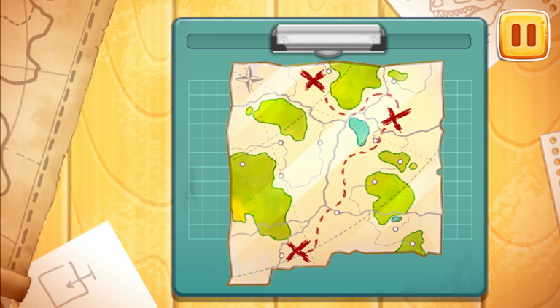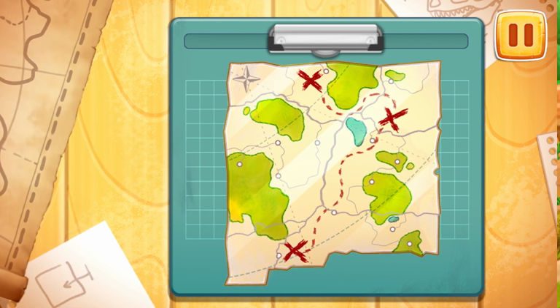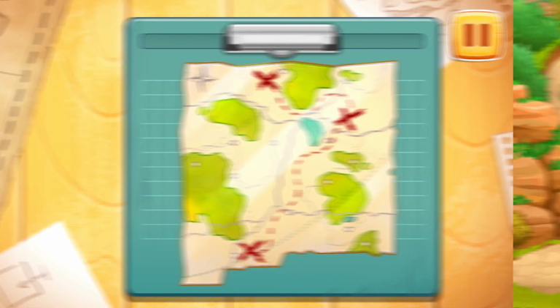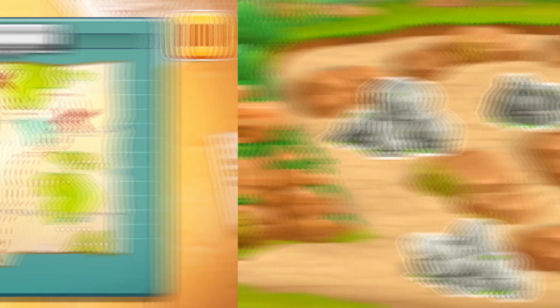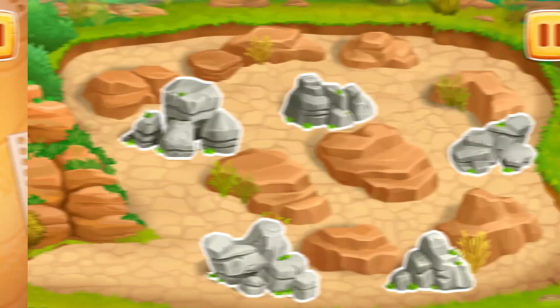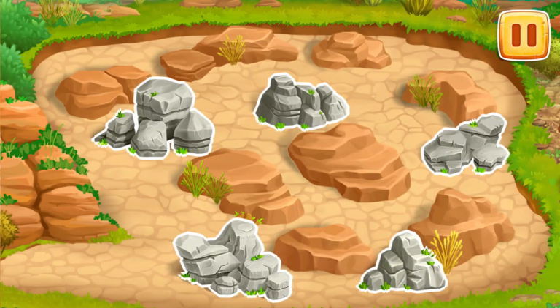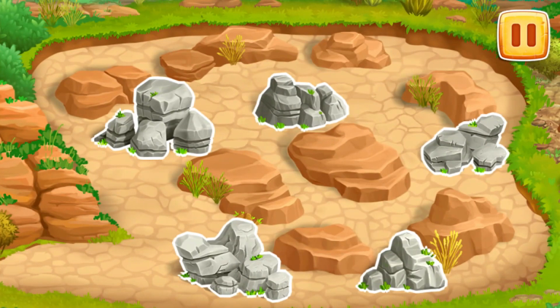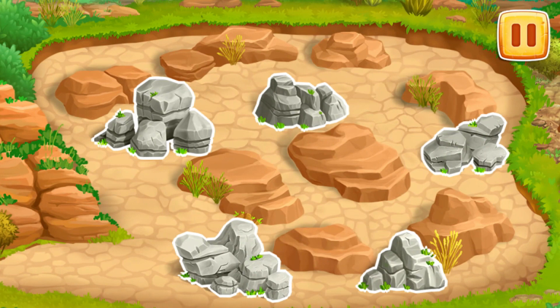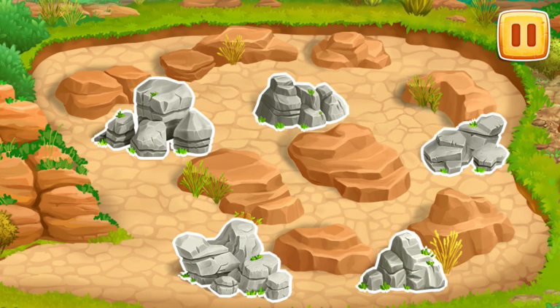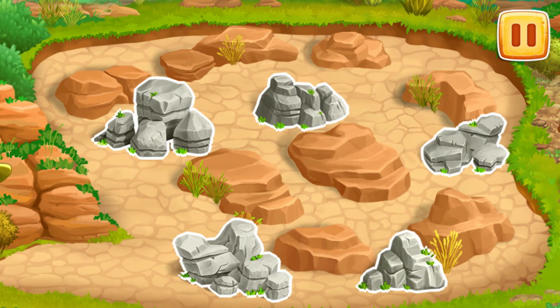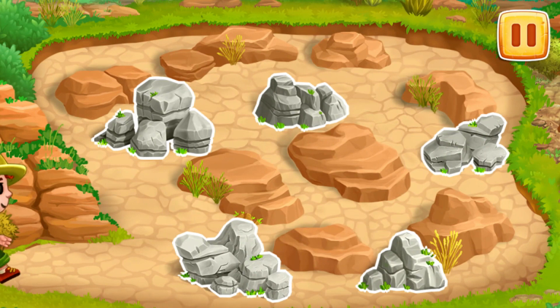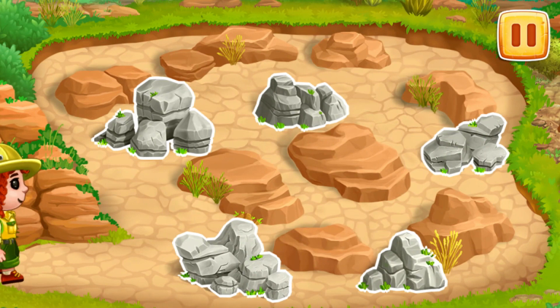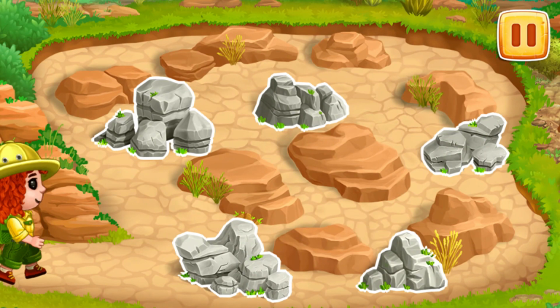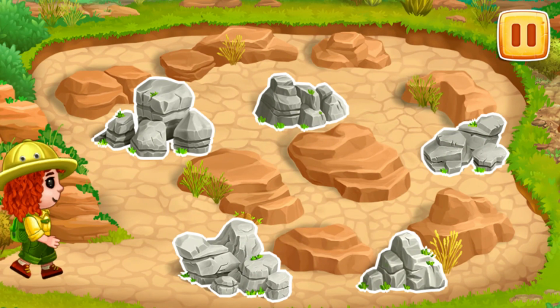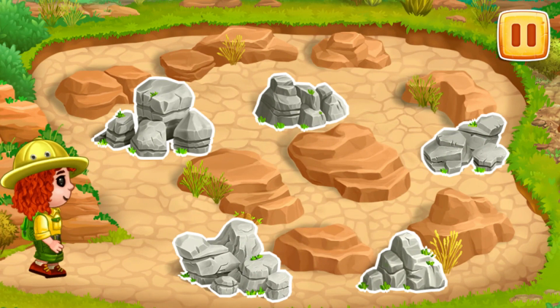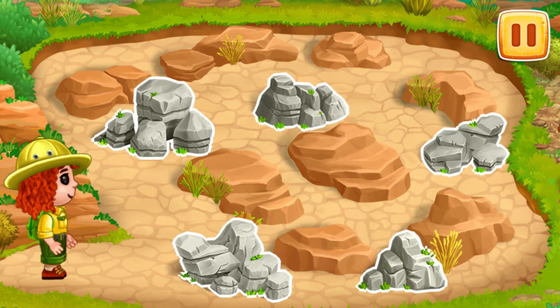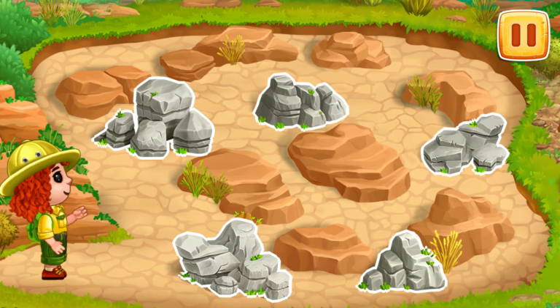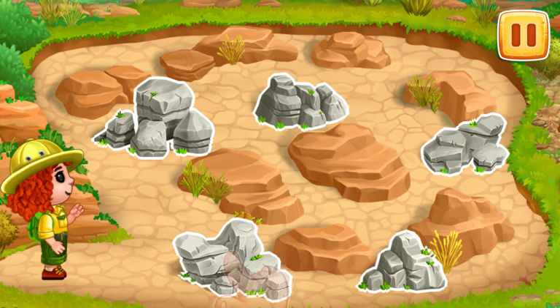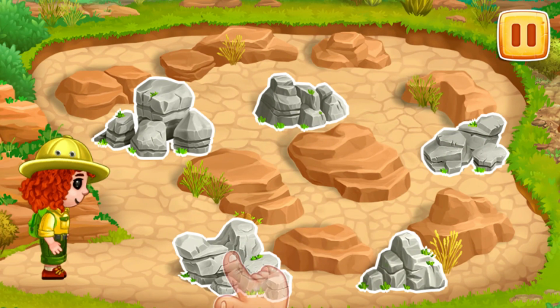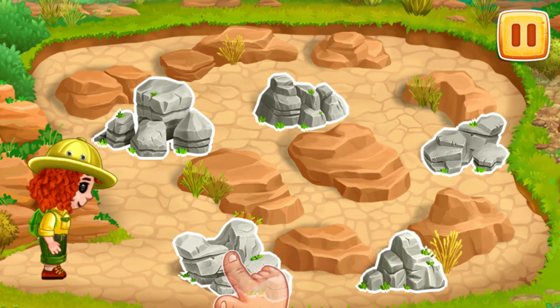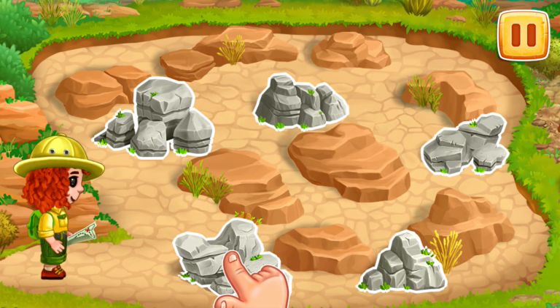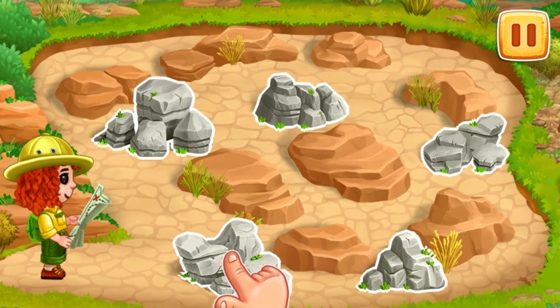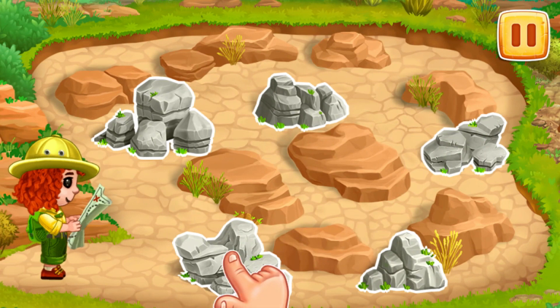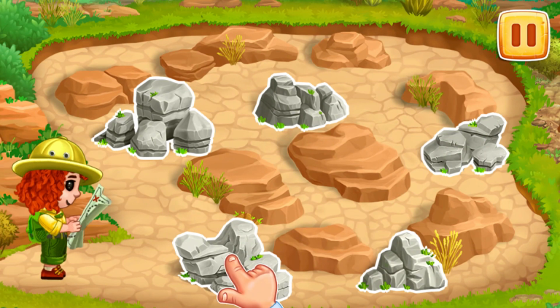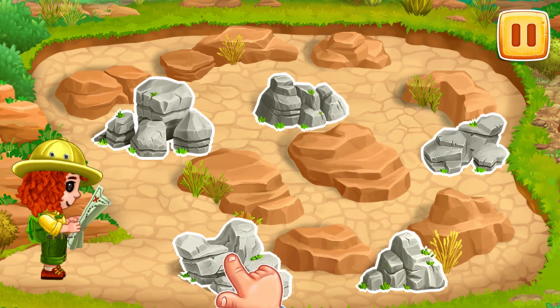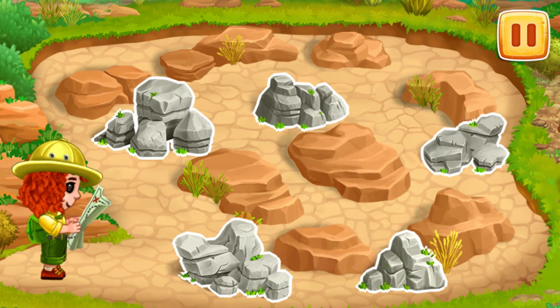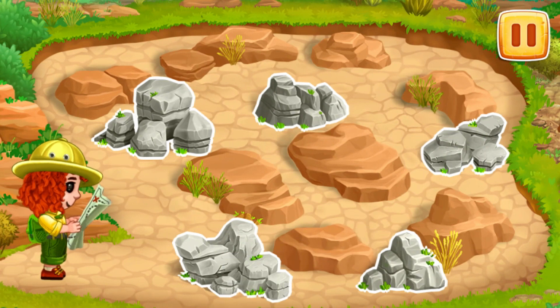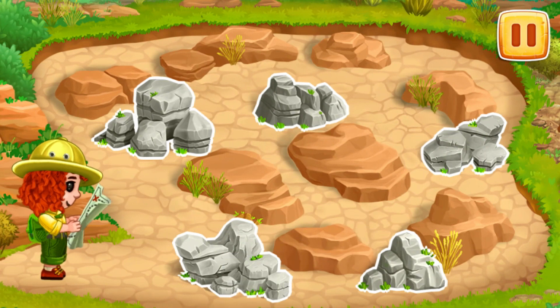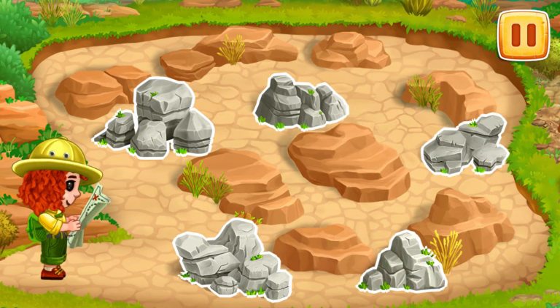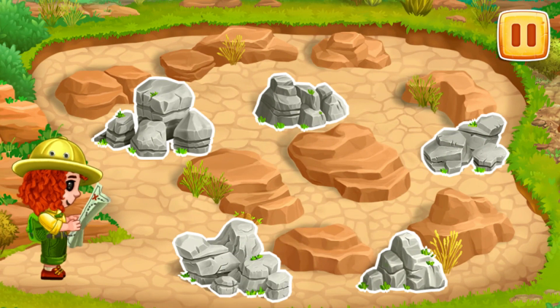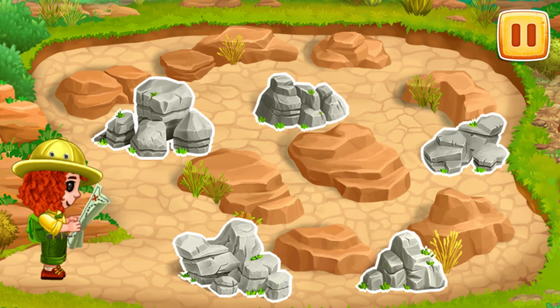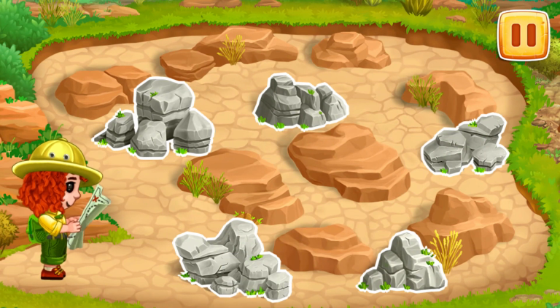Let's find a future excavation site. Let's tap on the rock to see if there's a bone inside.